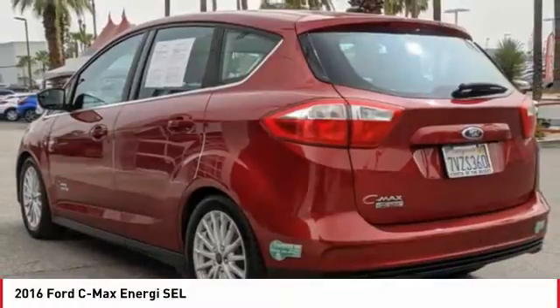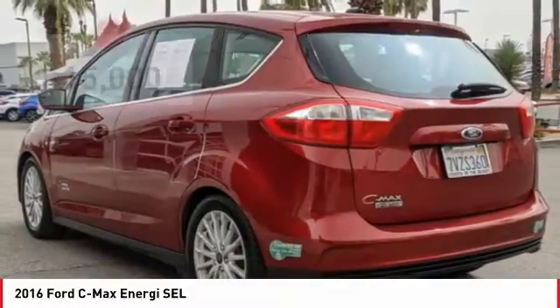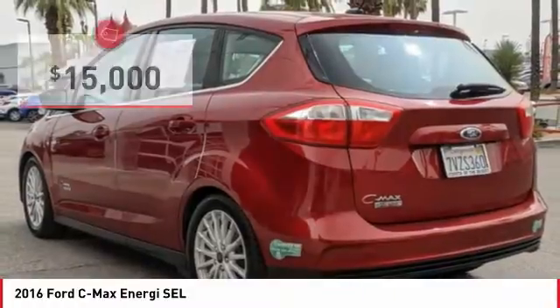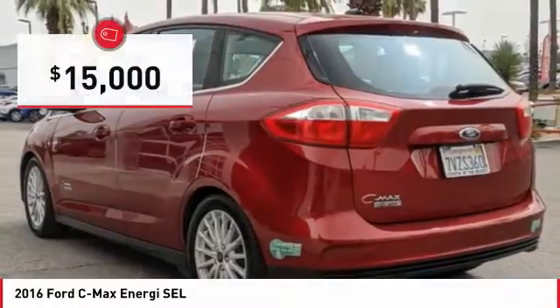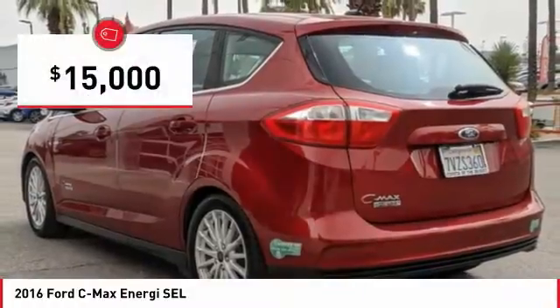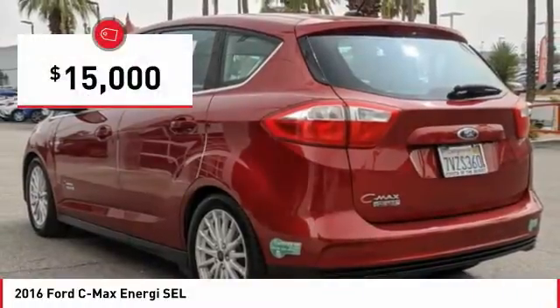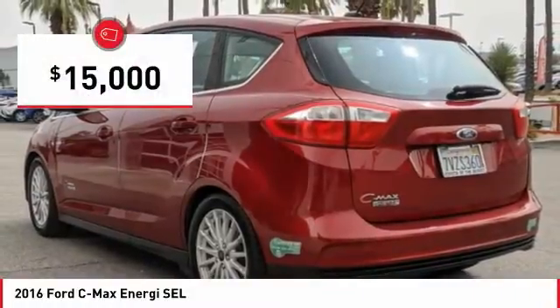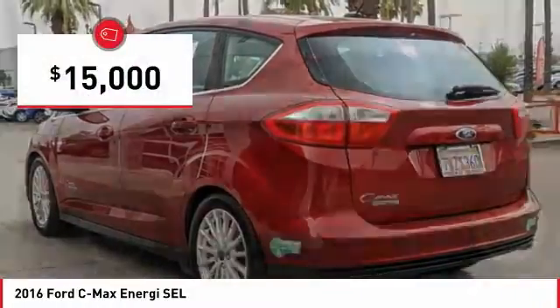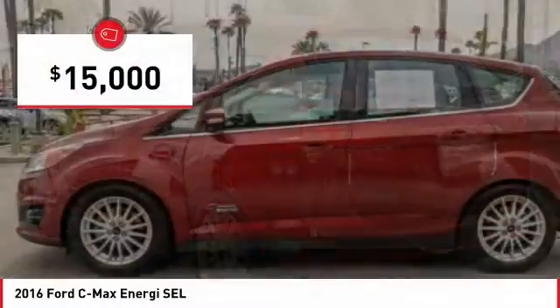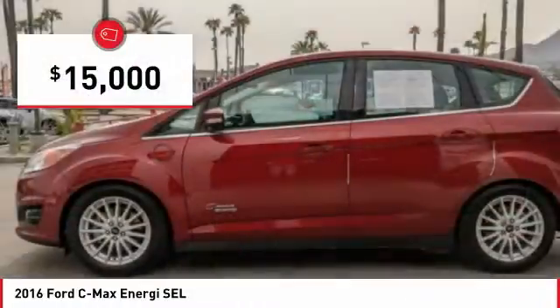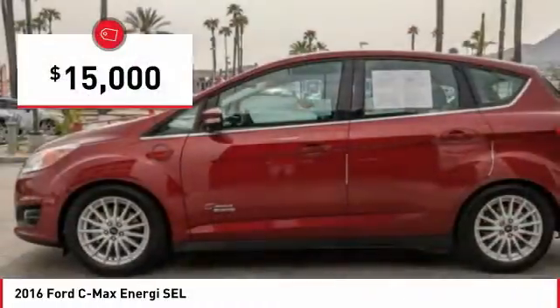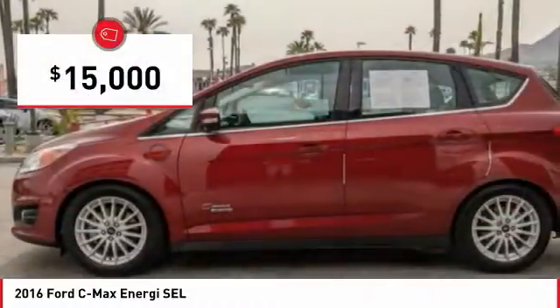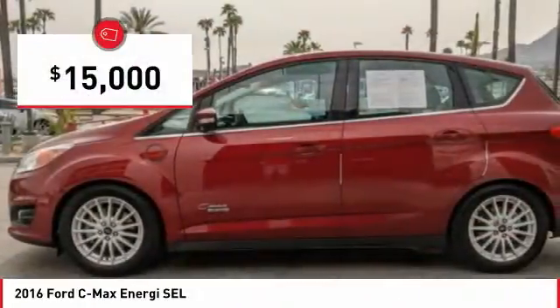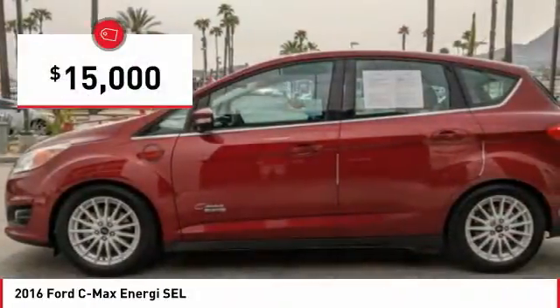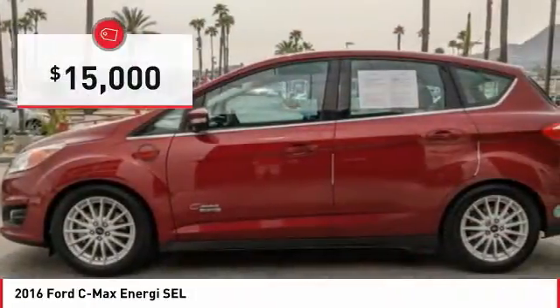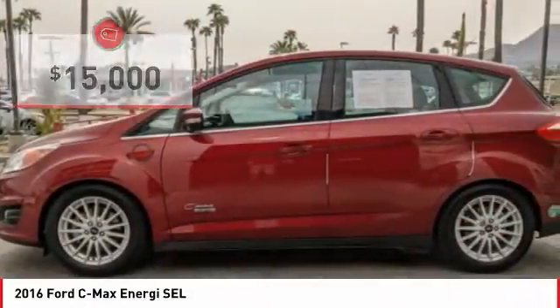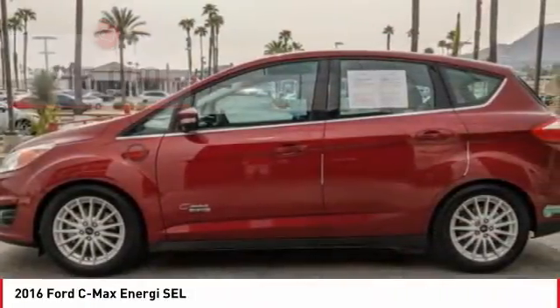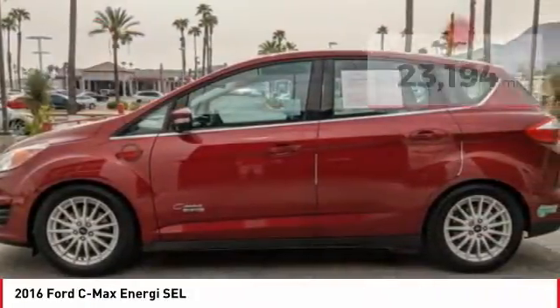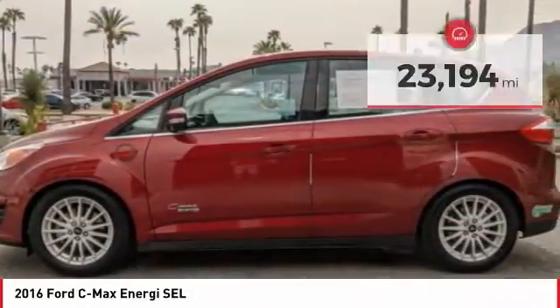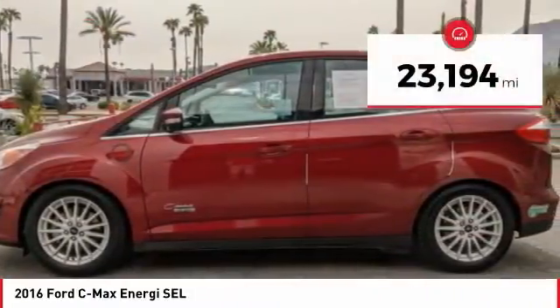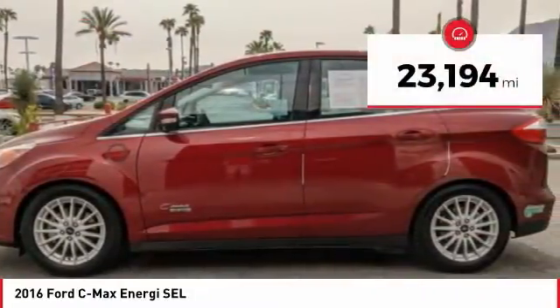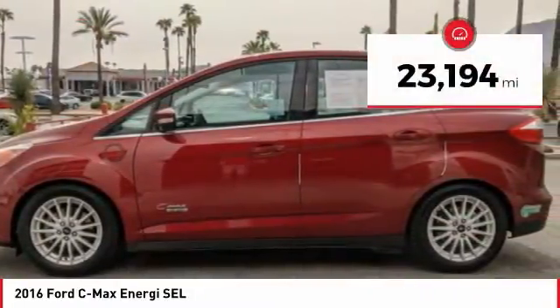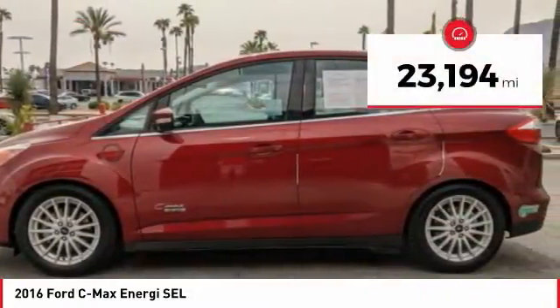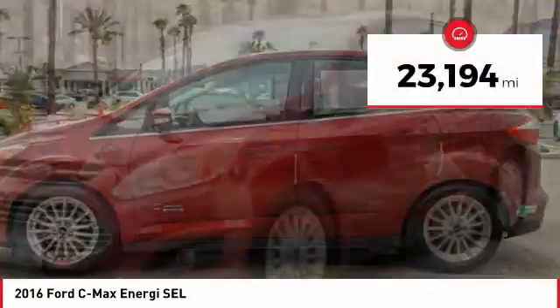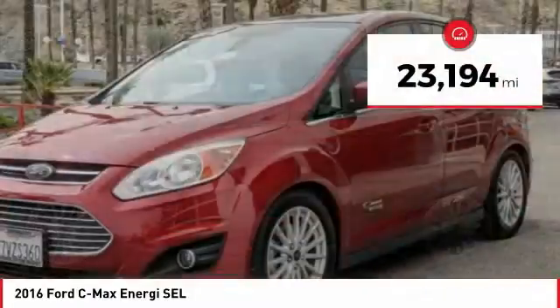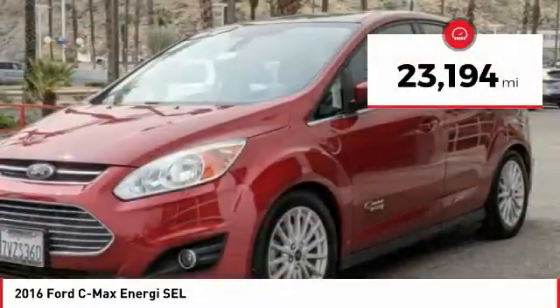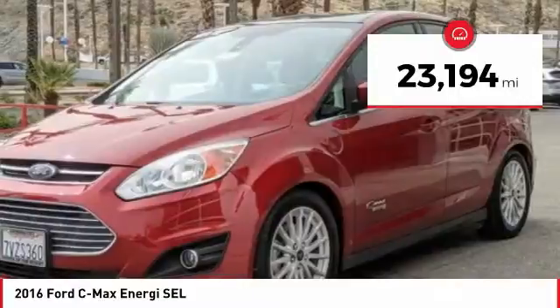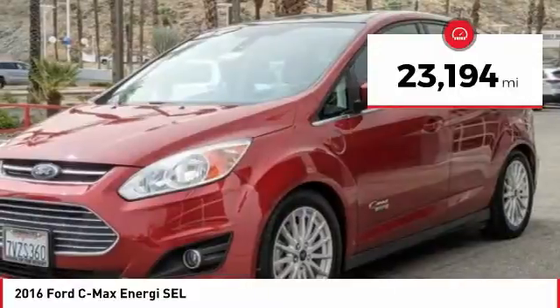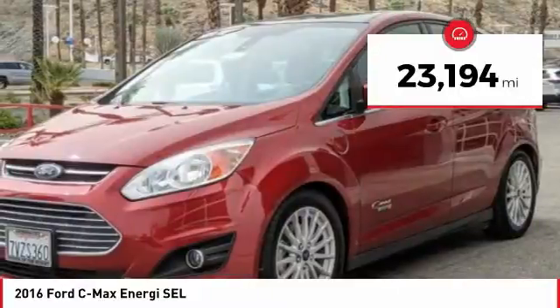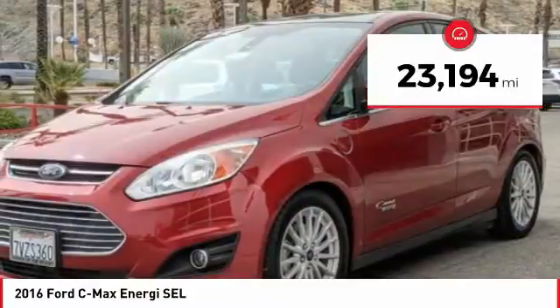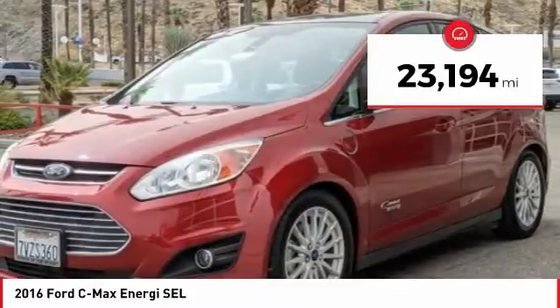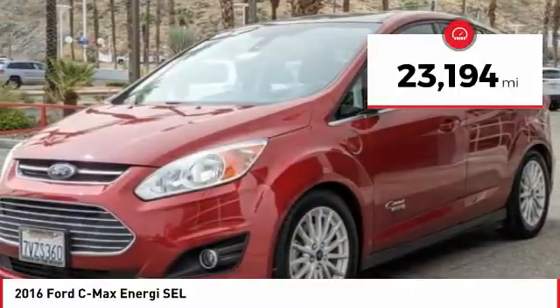And is priced below $15,000. This vehicle has less than 25,000 miles.